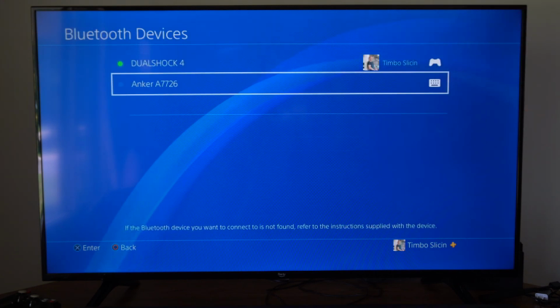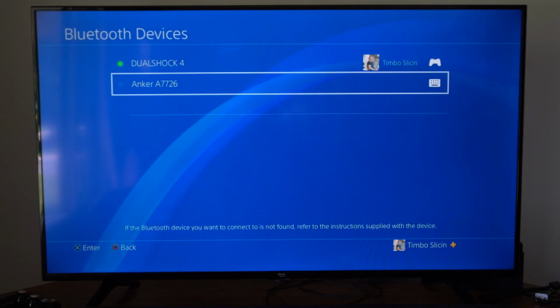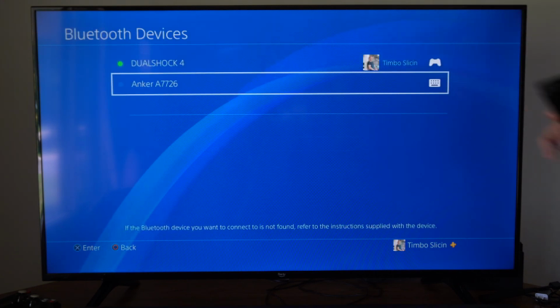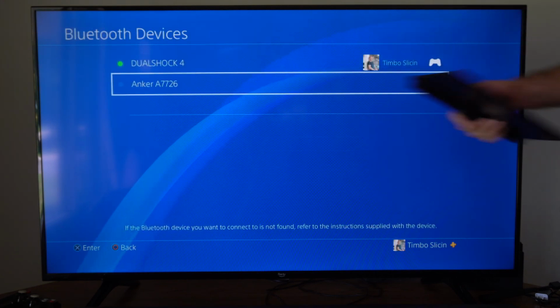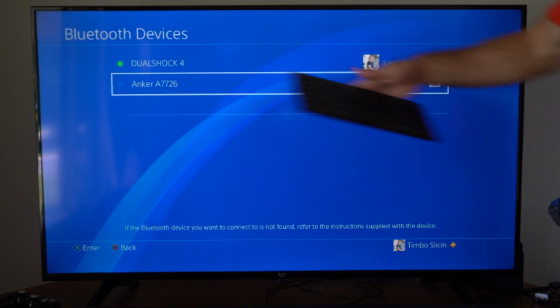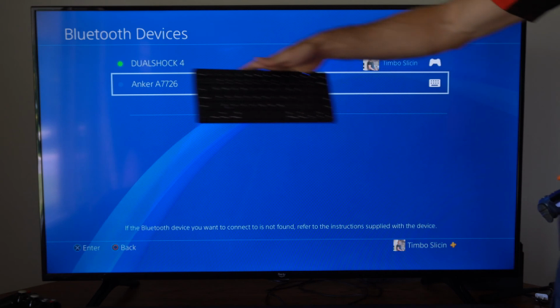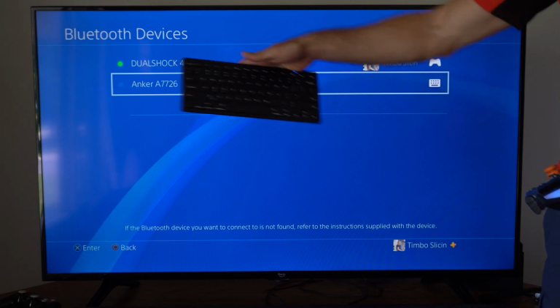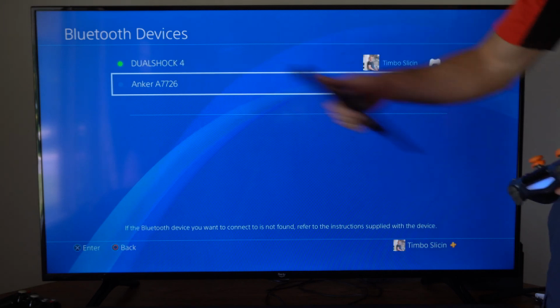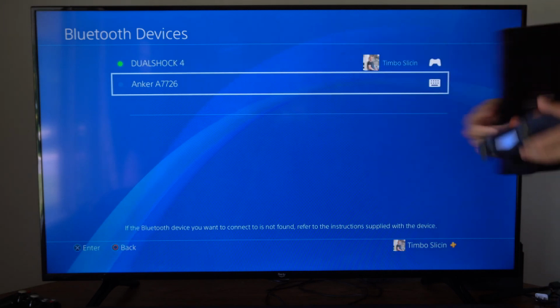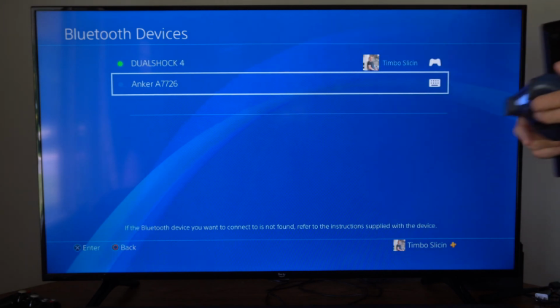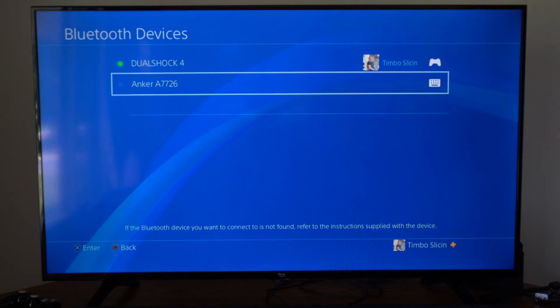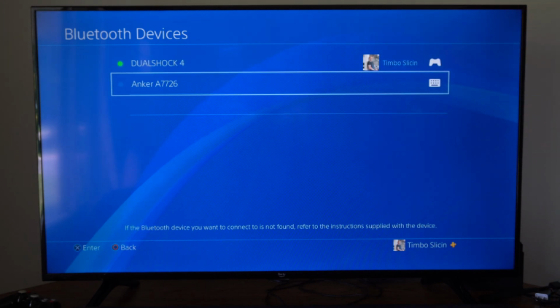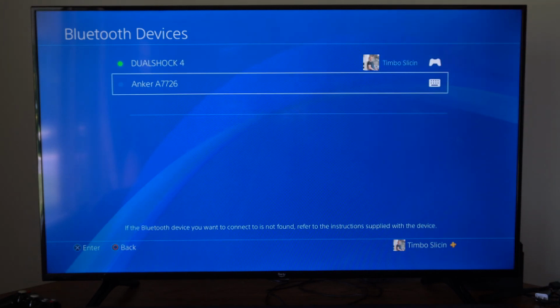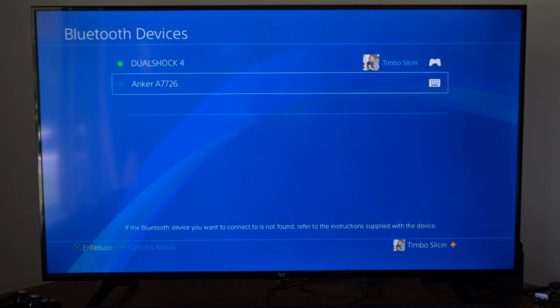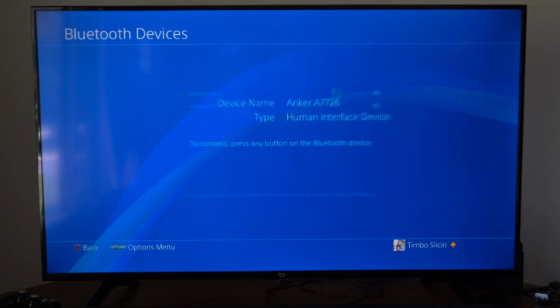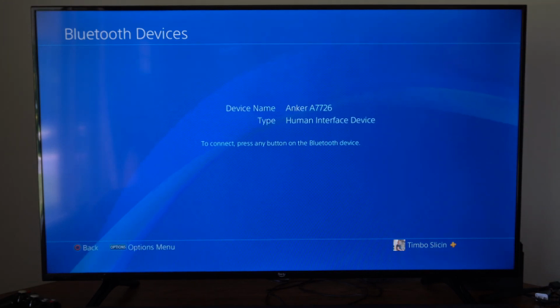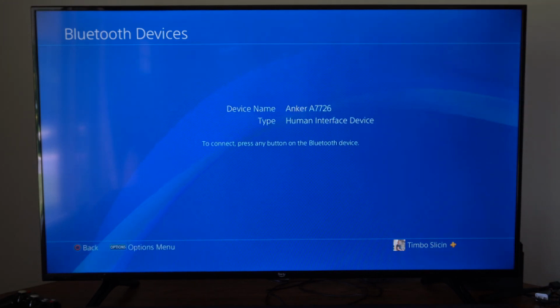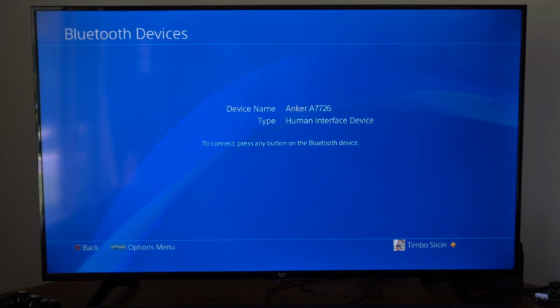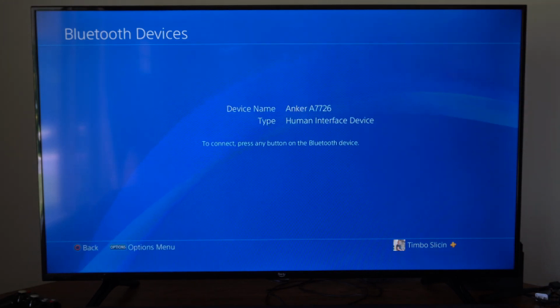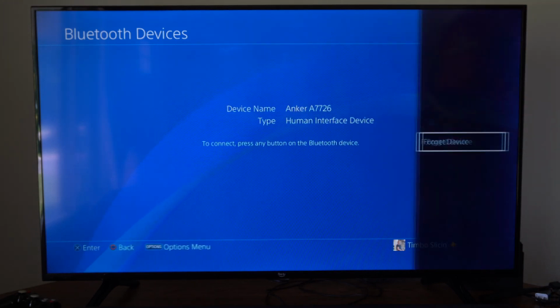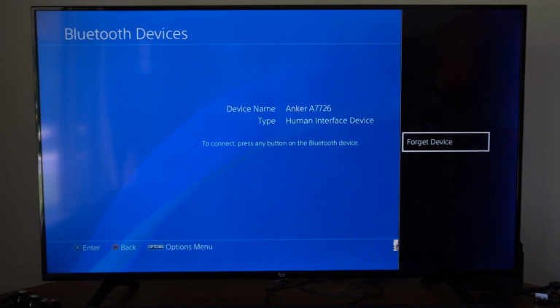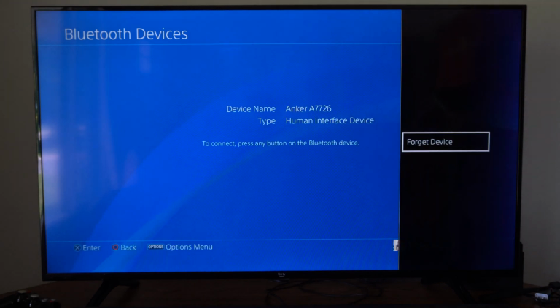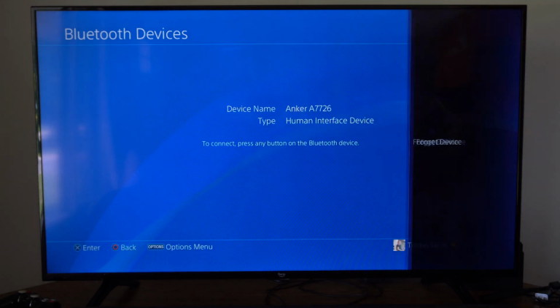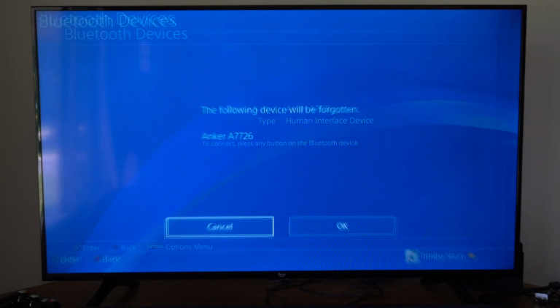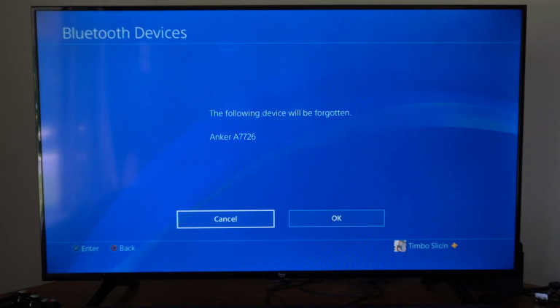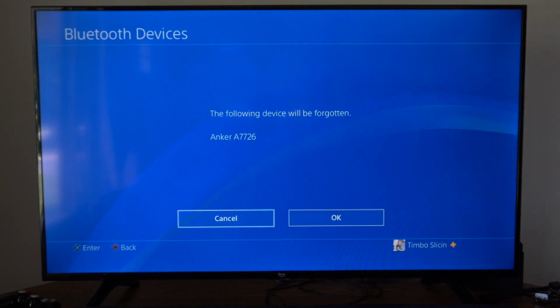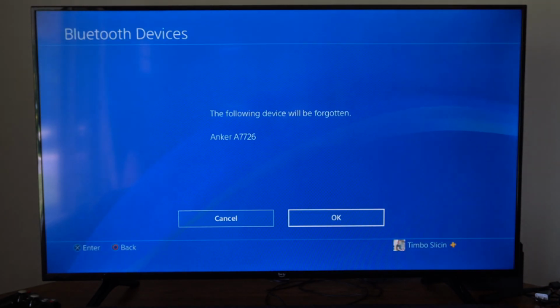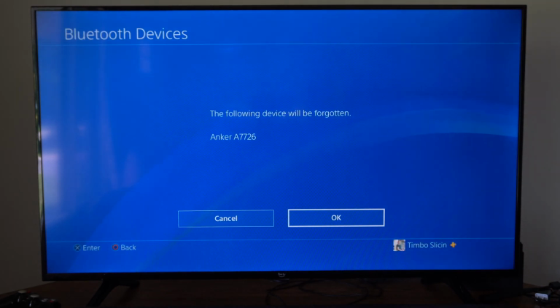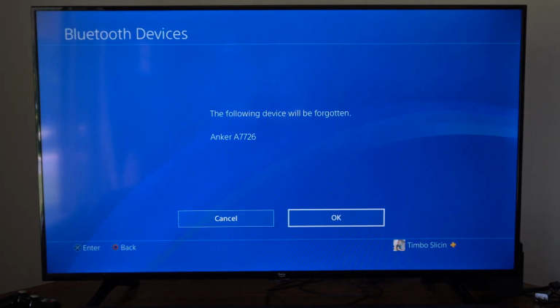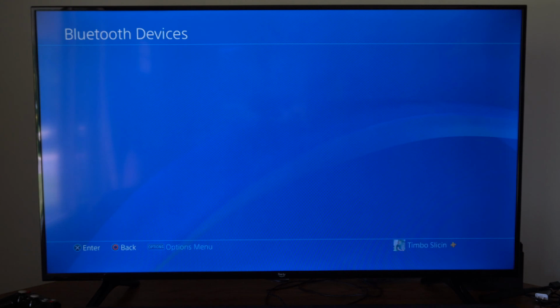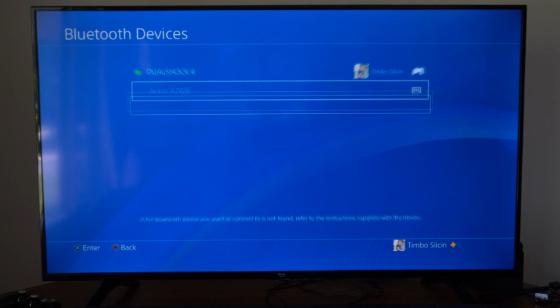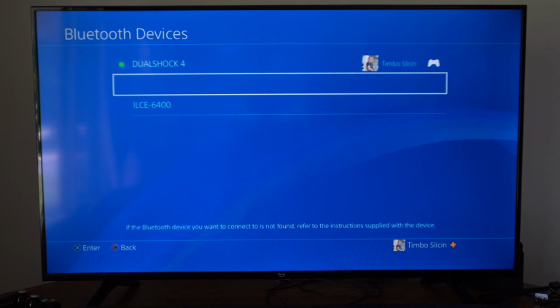So I can see I already have my Anker keyboard connected. What I'm going to do is quickly forget this and disconnect it from my PlayStation 4.